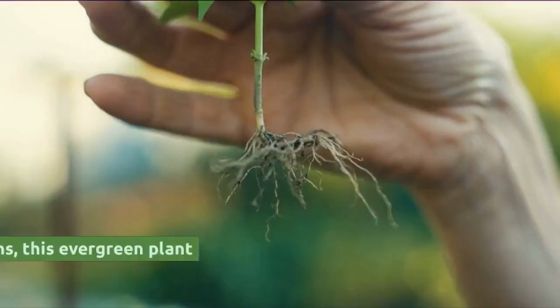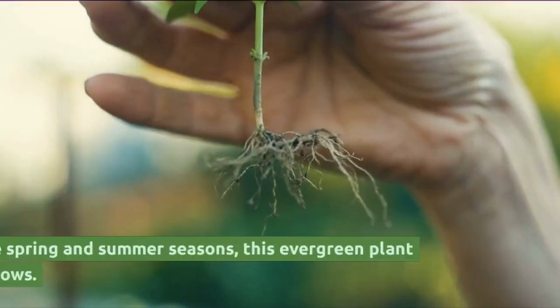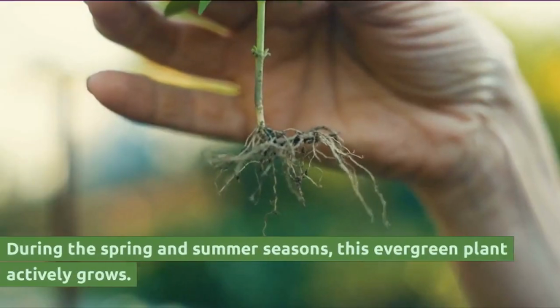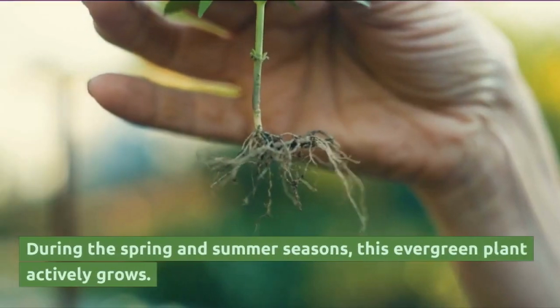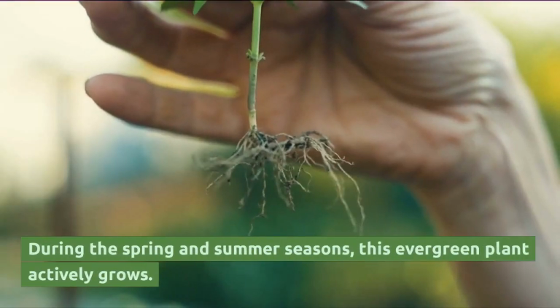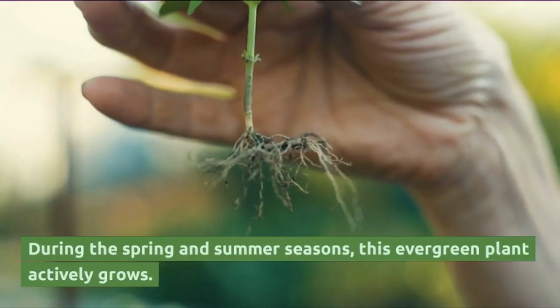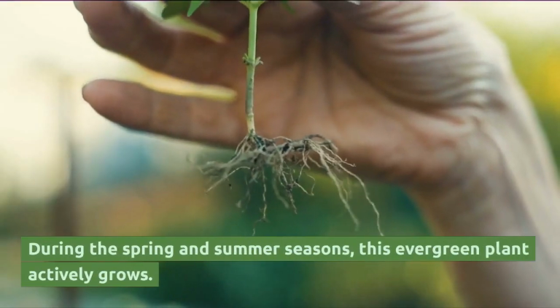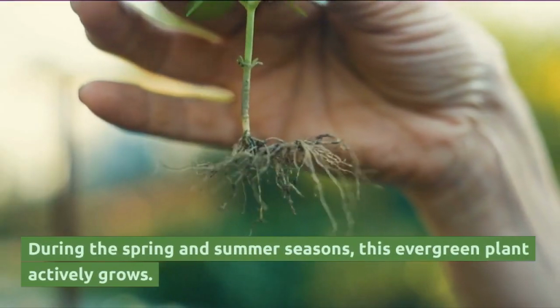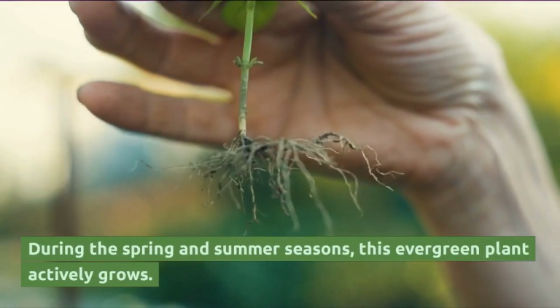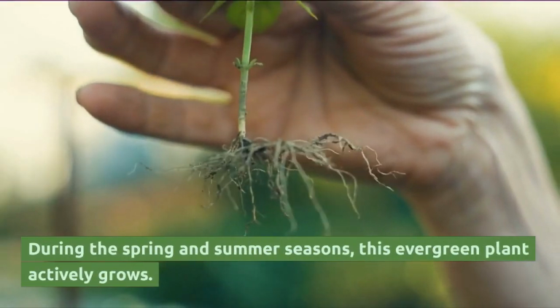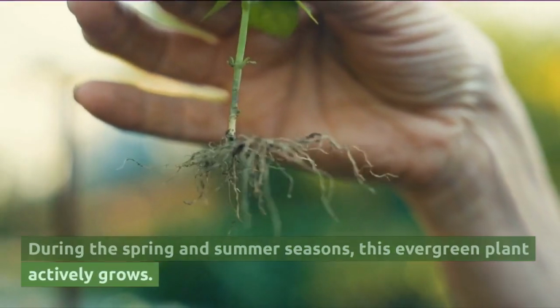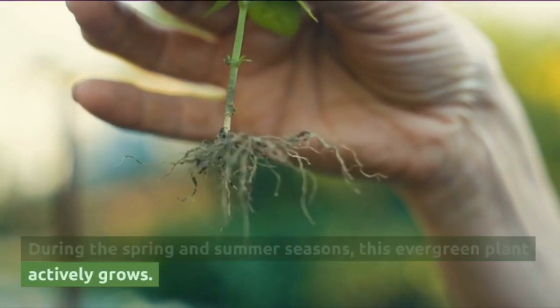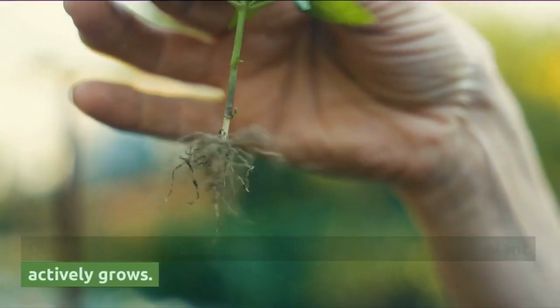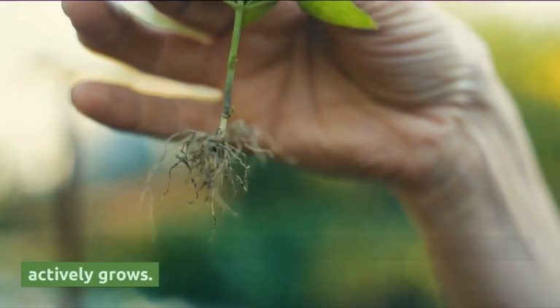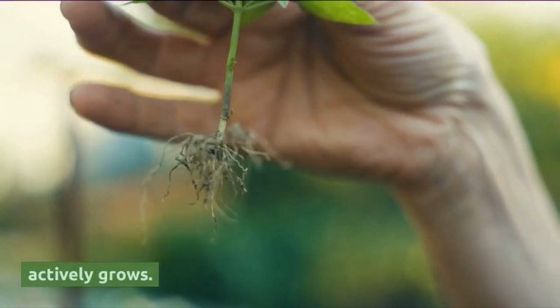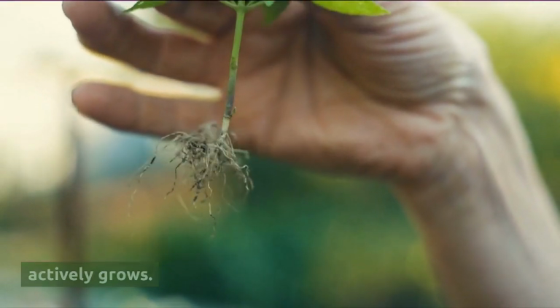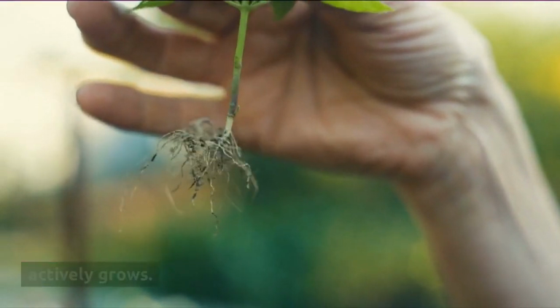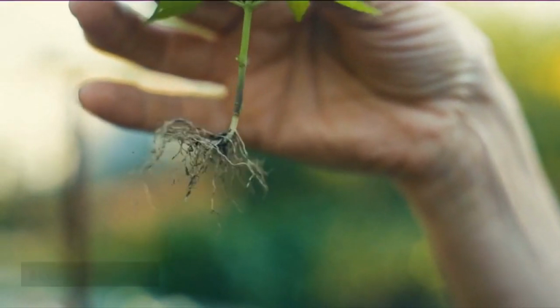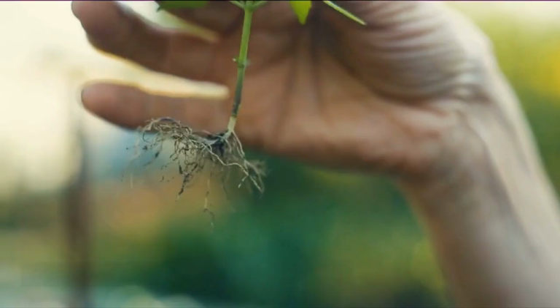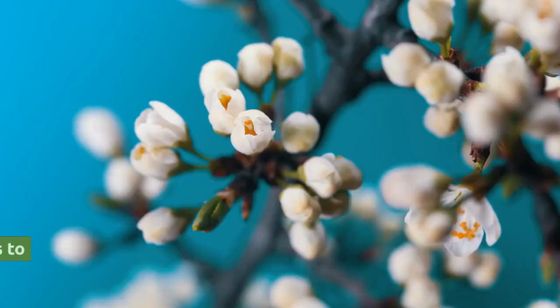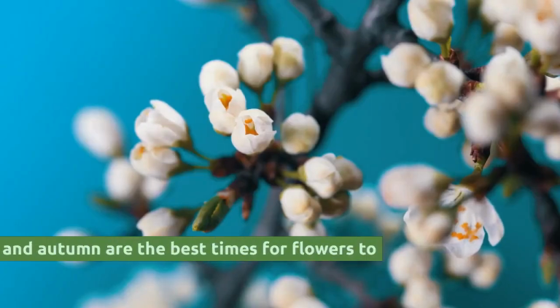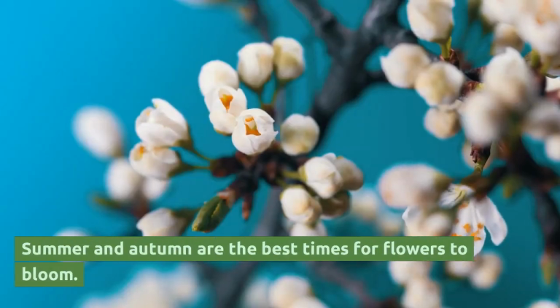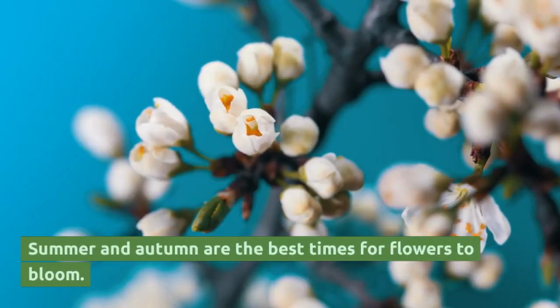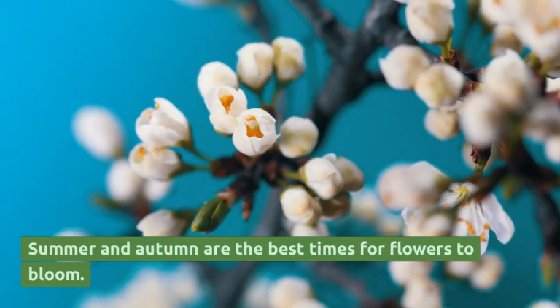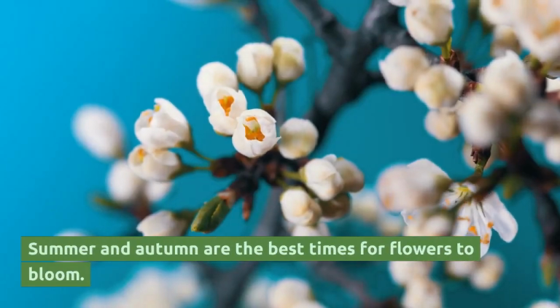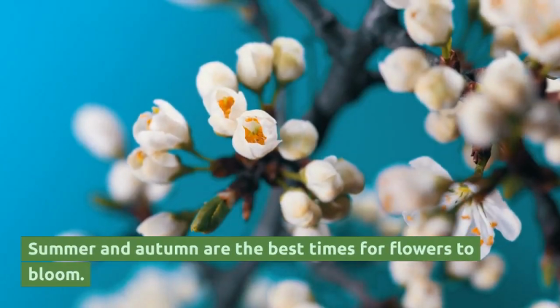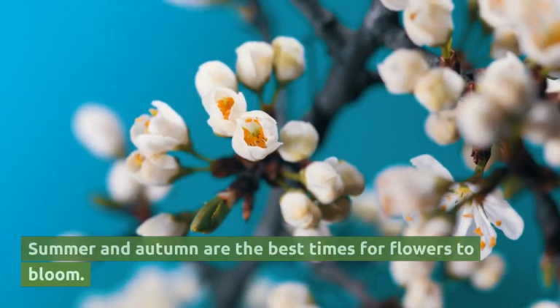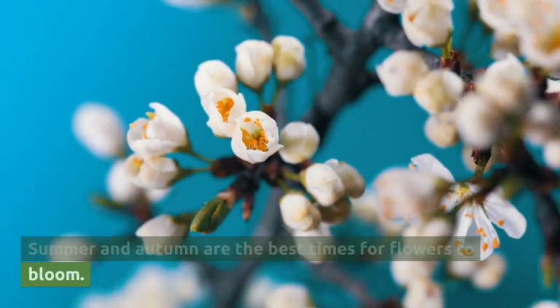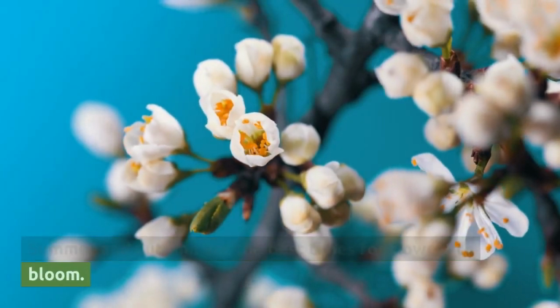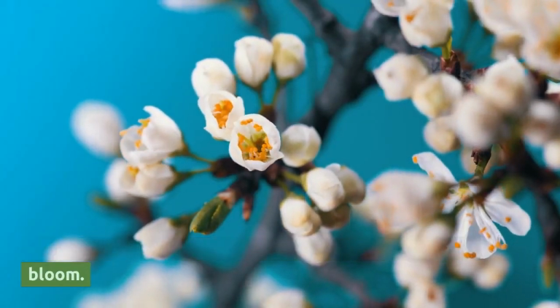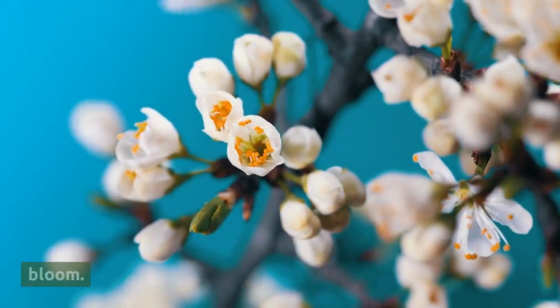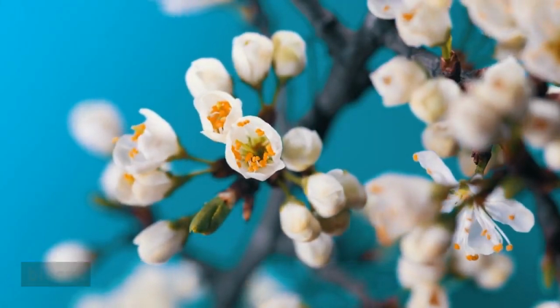During the spring and summer seasons, this evergreen plant actively grows. Summer and autumn are the best times for flowers to bloom.